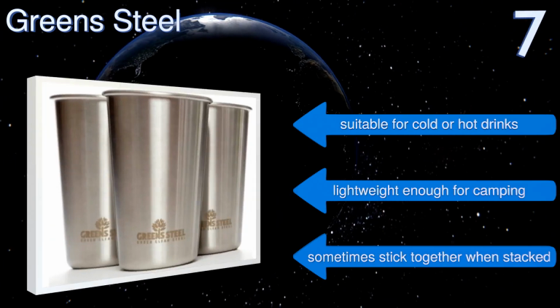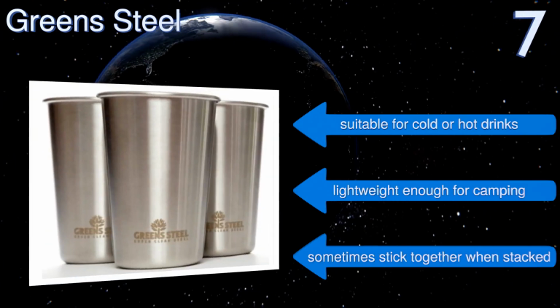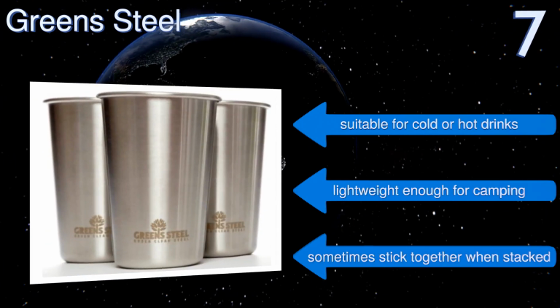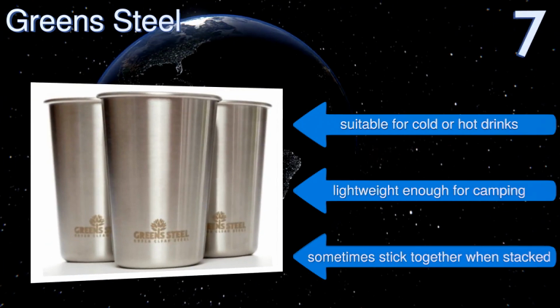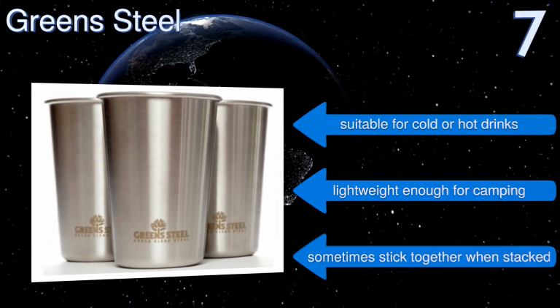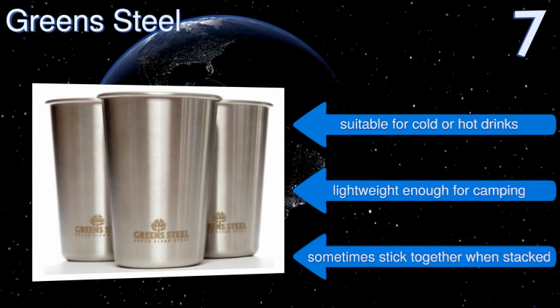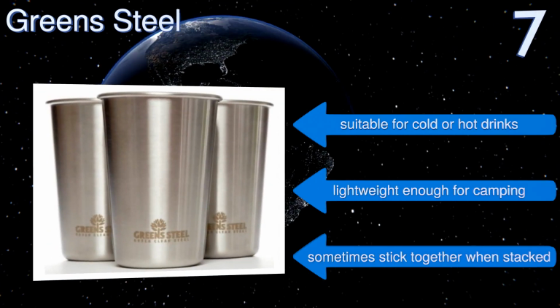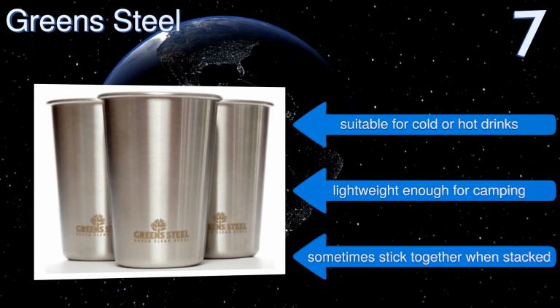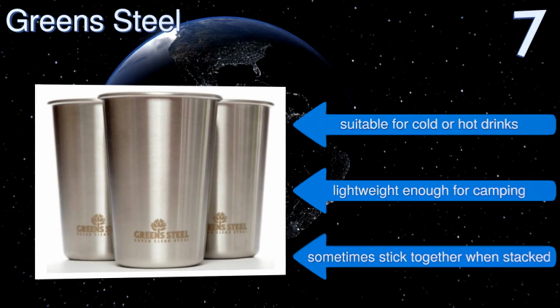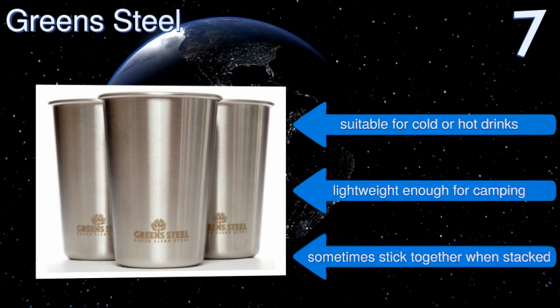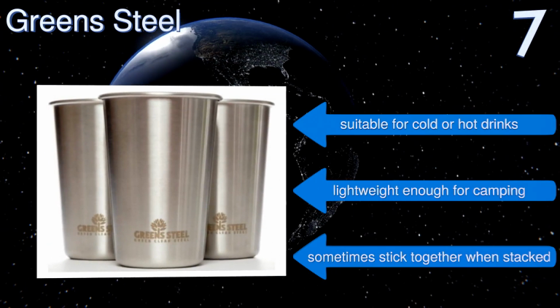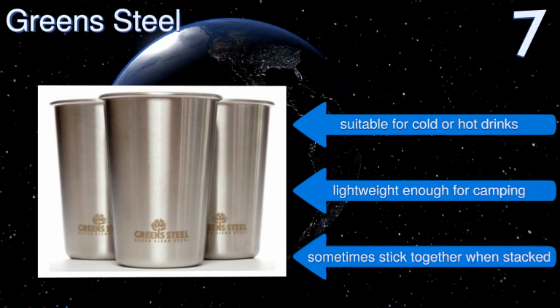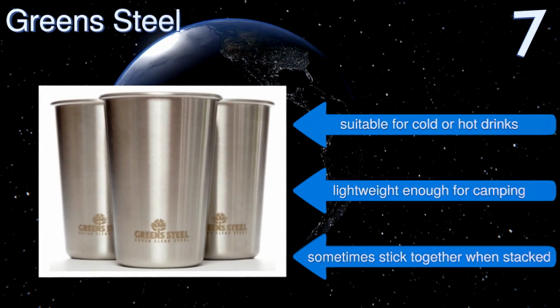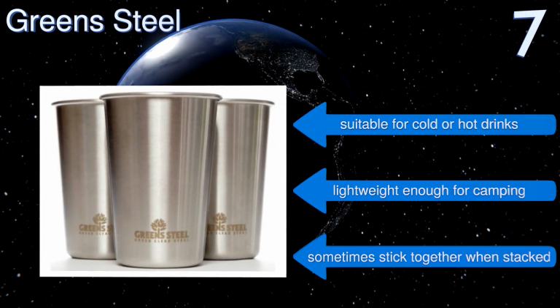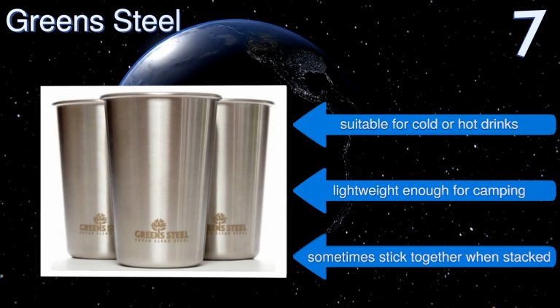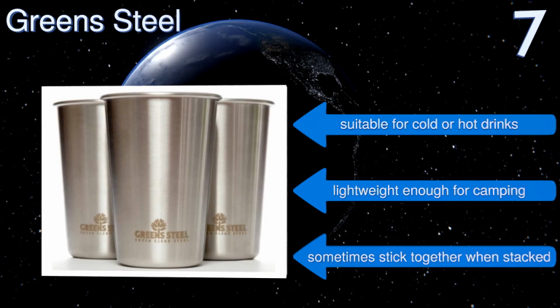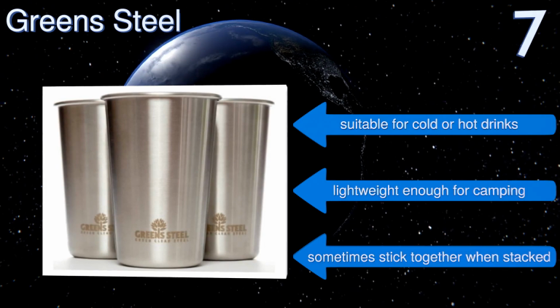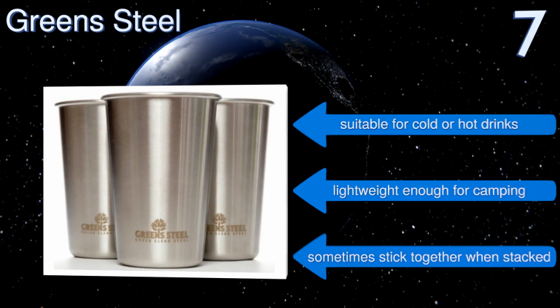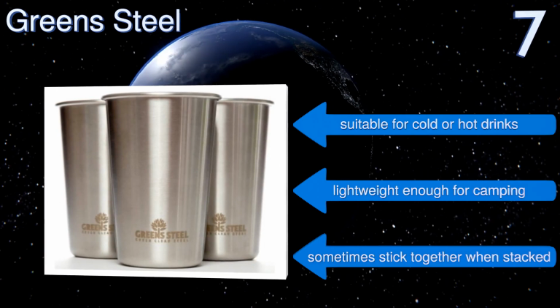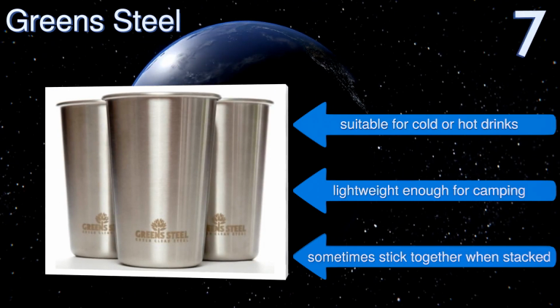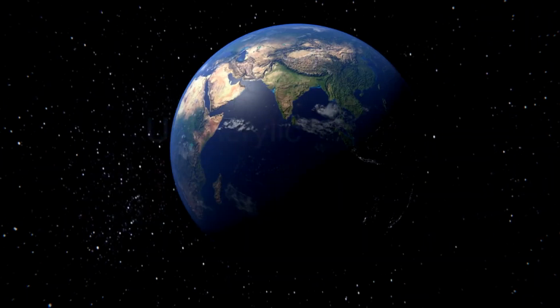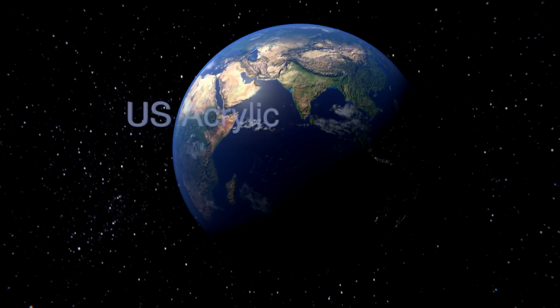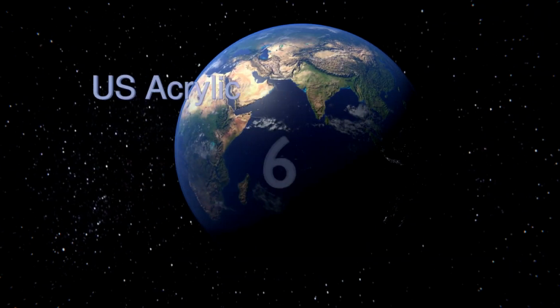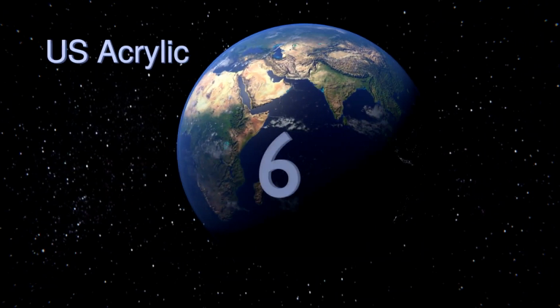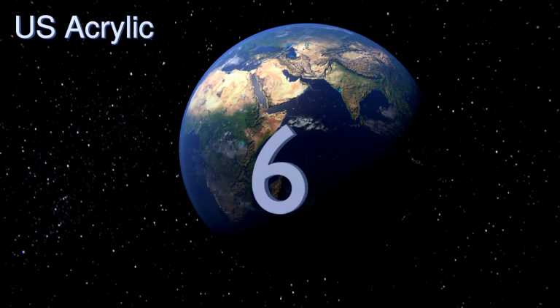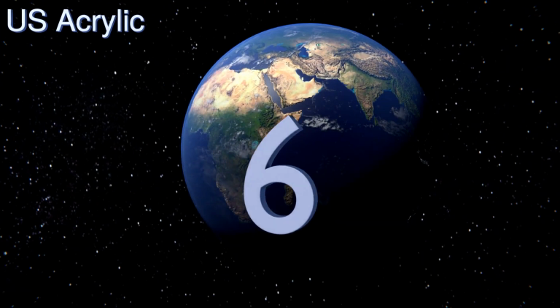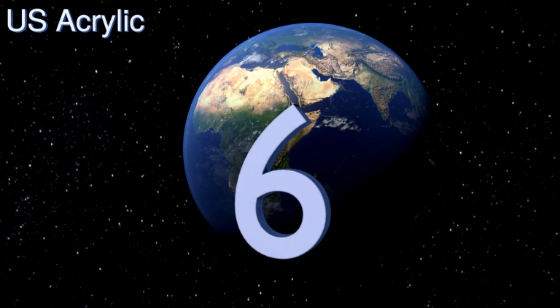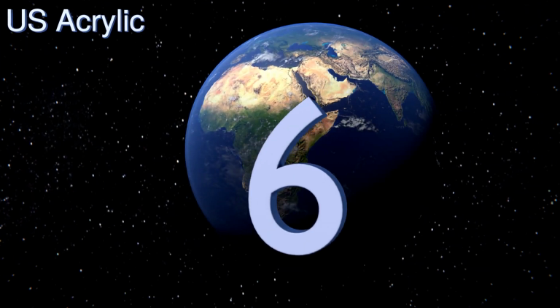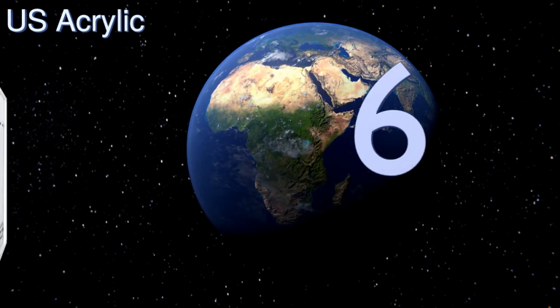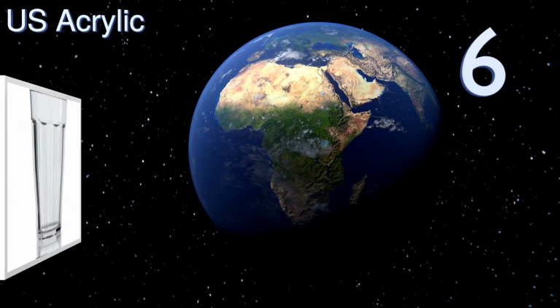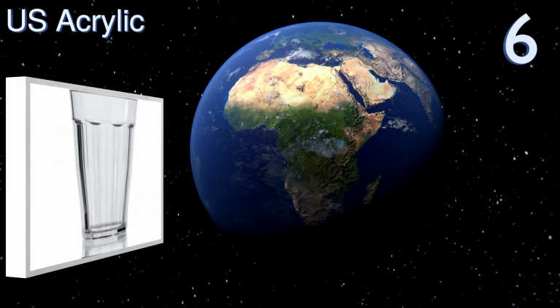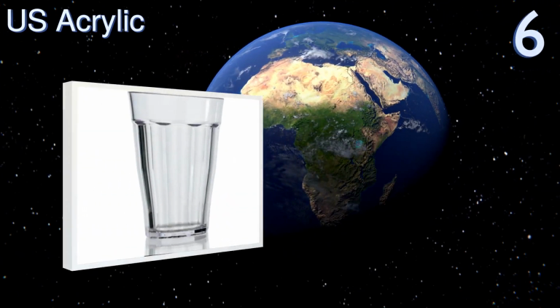They're suitable for cold or hot drinks and are lightweight enough for camping, but they do sometimes stick together when stacked.